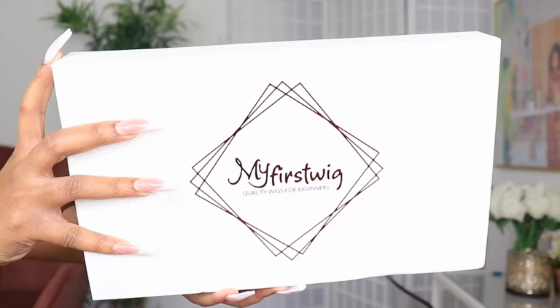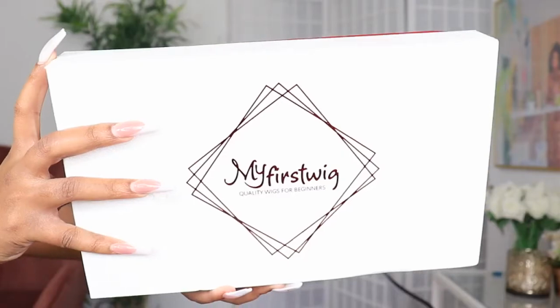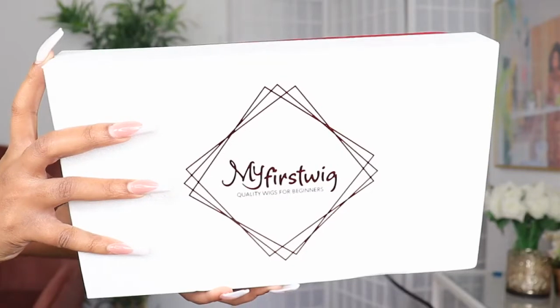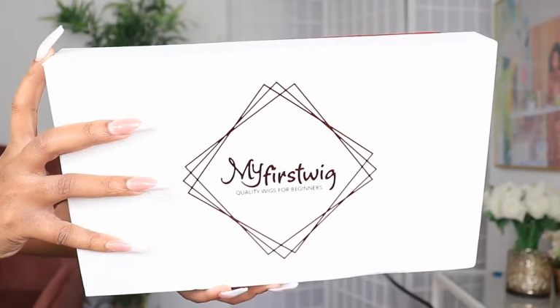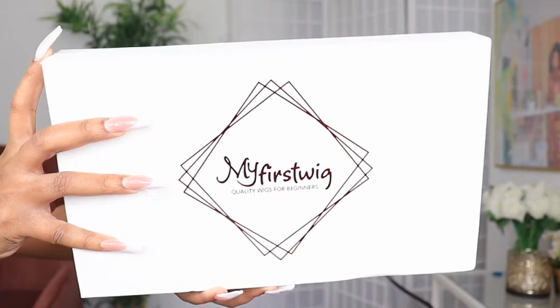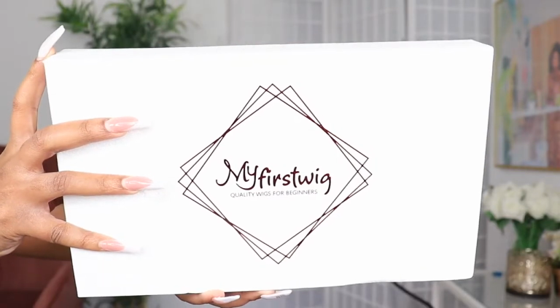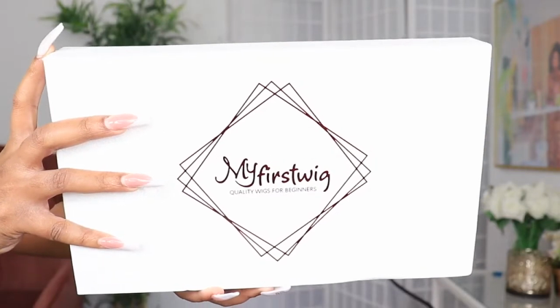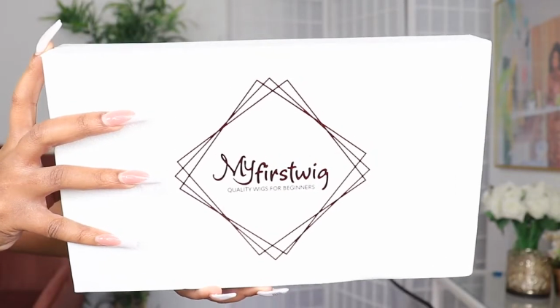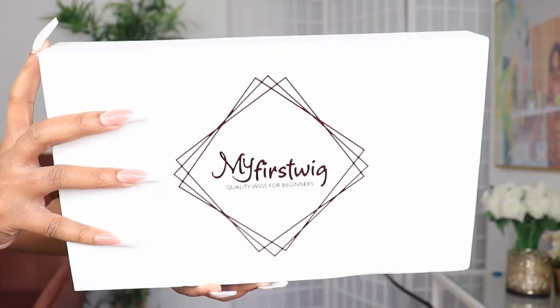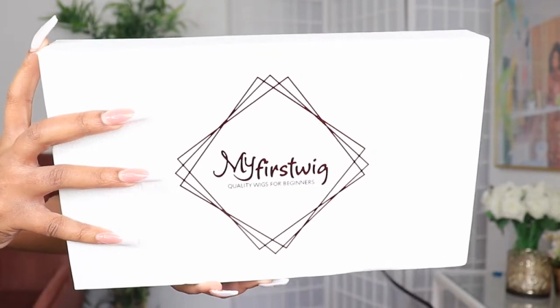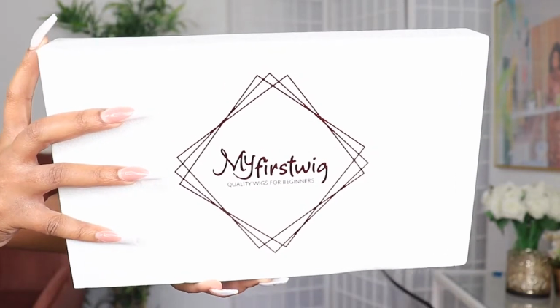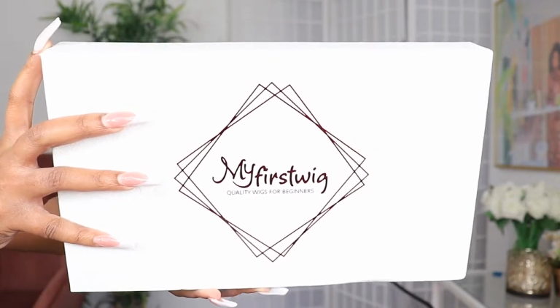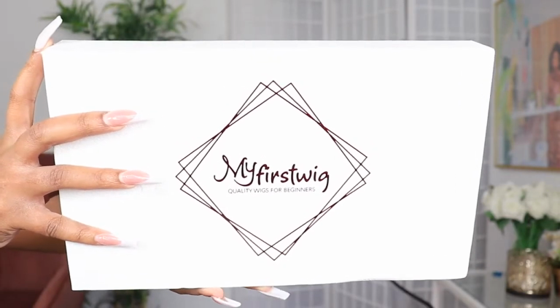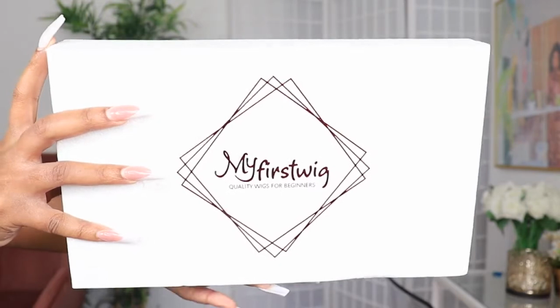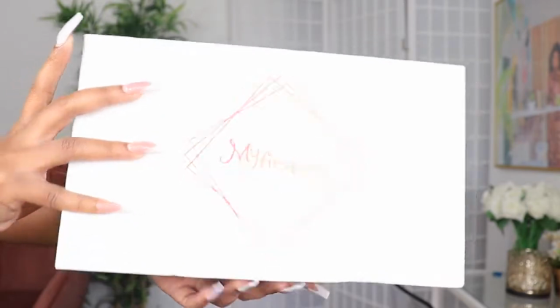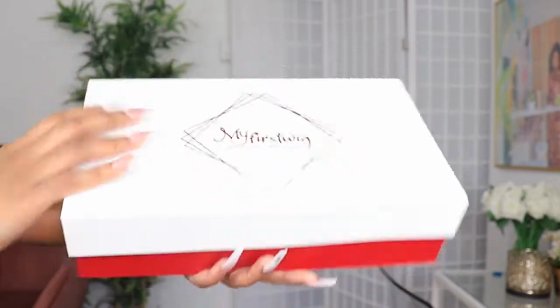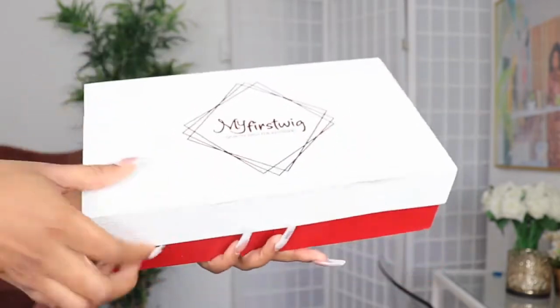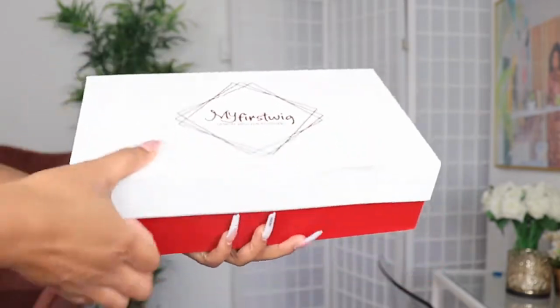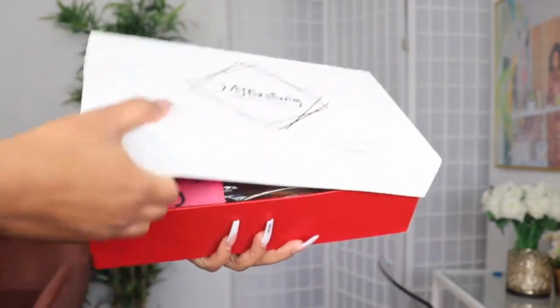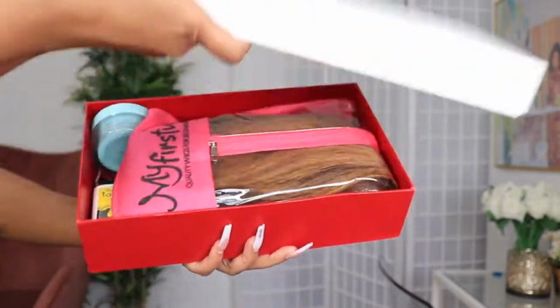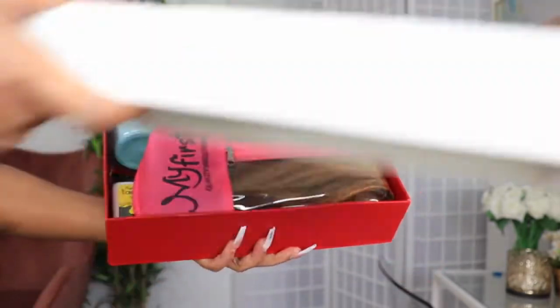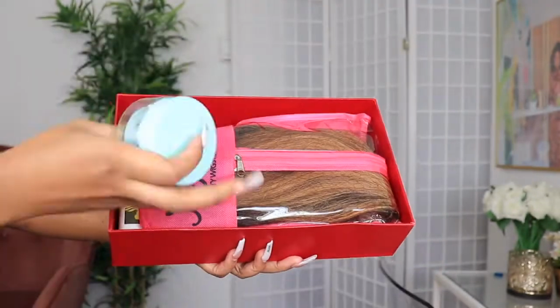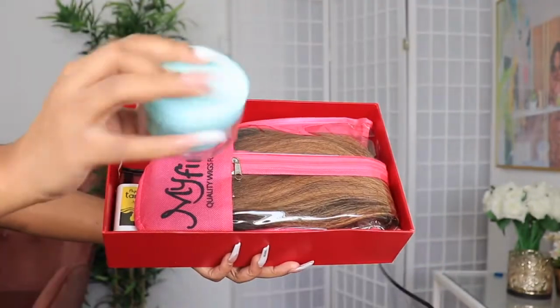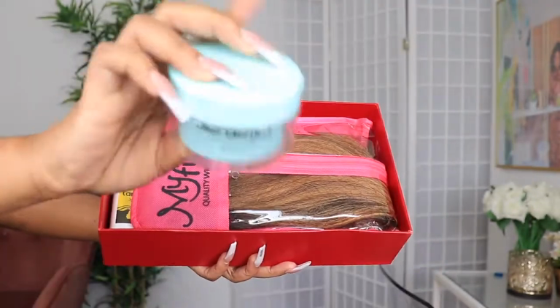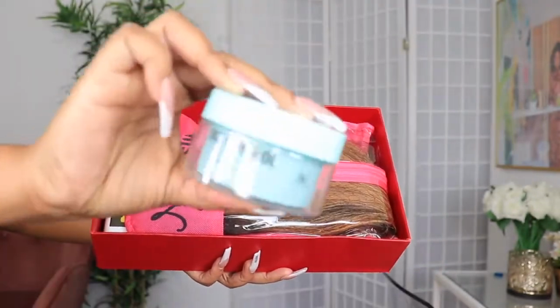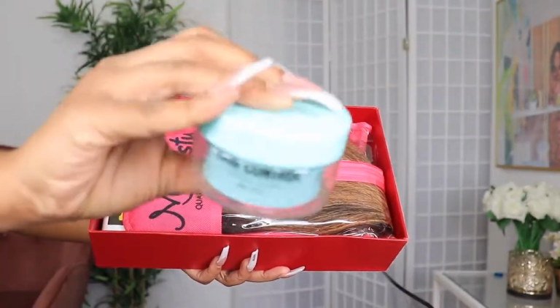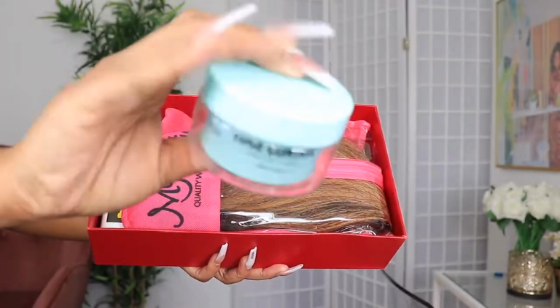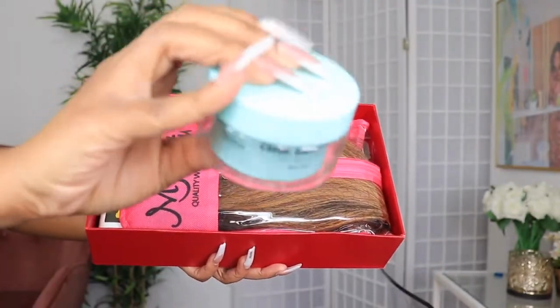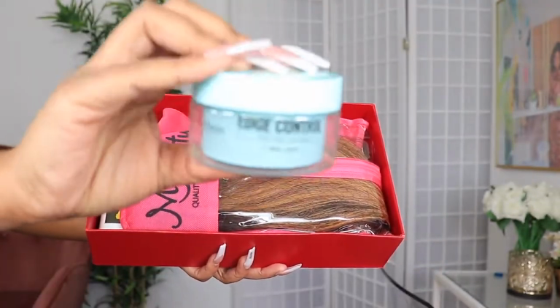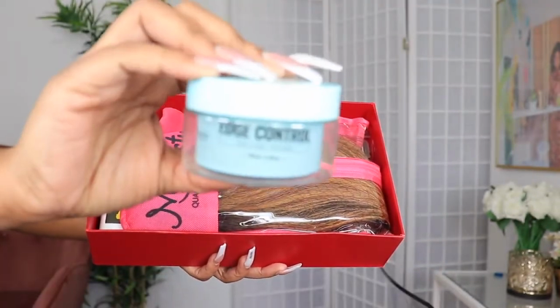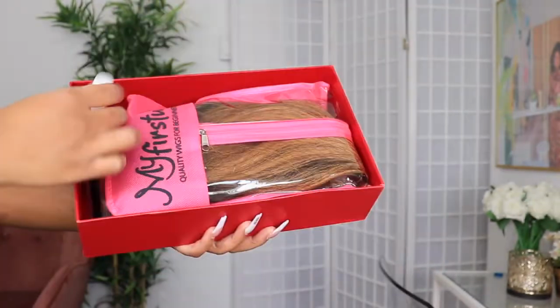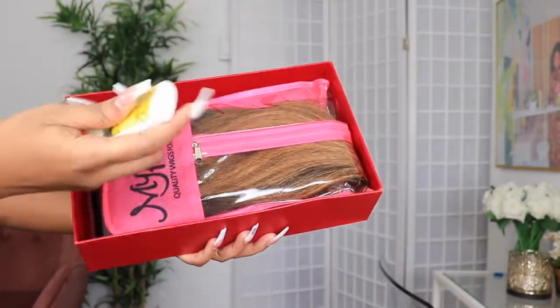Welcome beautiful people, I am Chef B. If you're new to this channel, welcome welcome. Make sure you are subscribed down below.